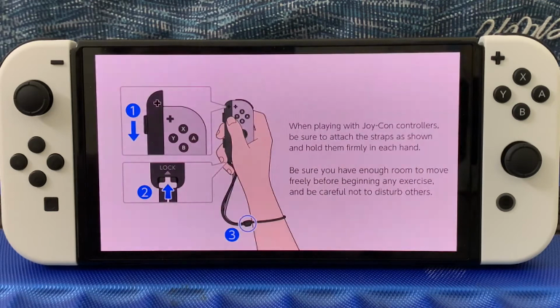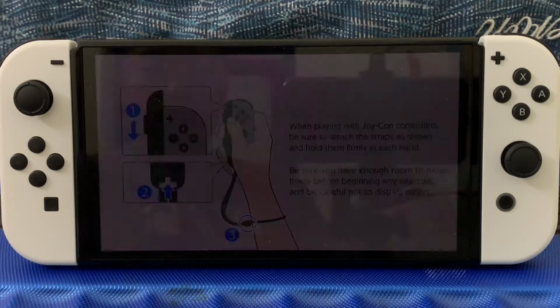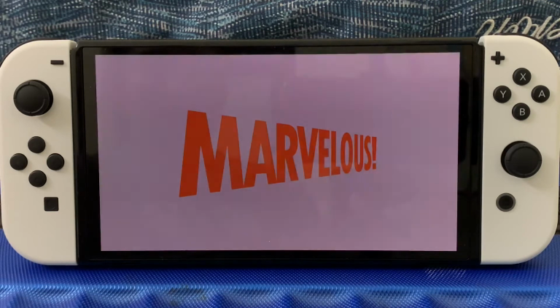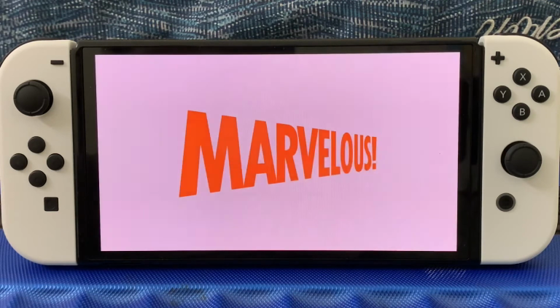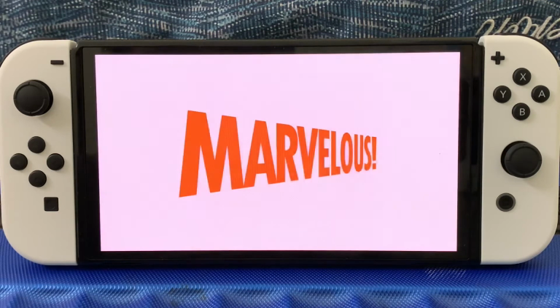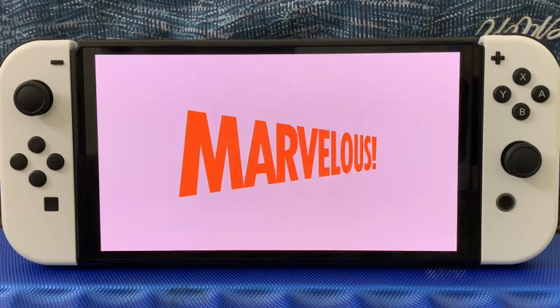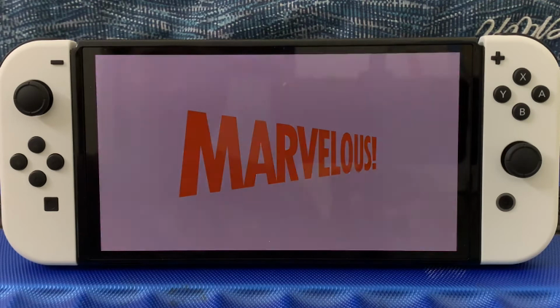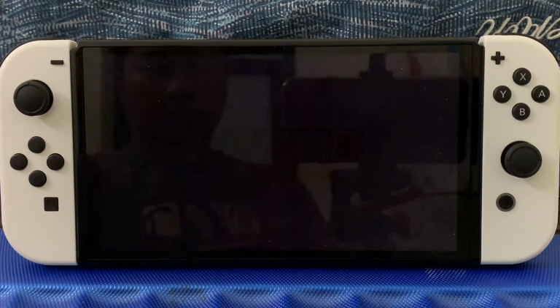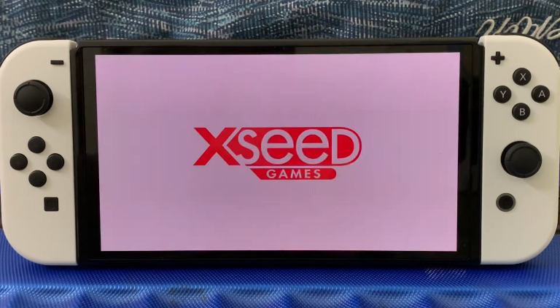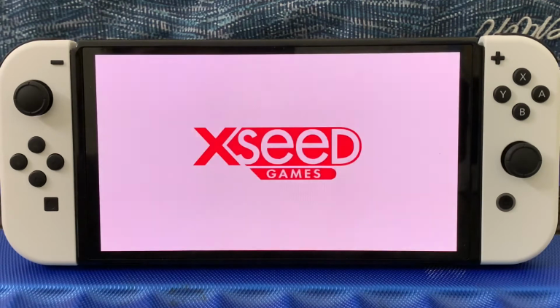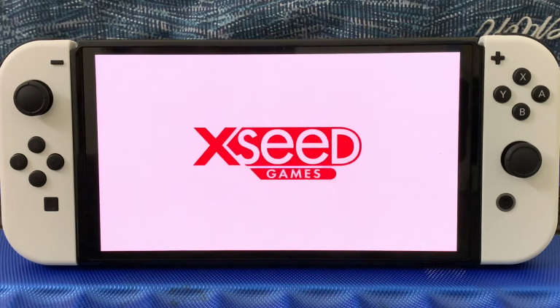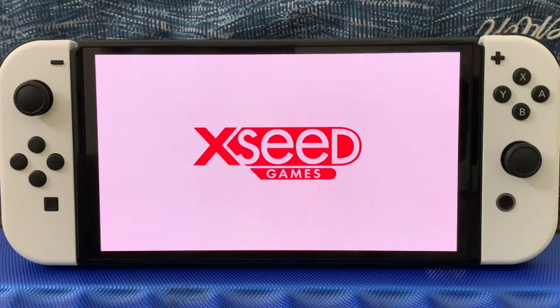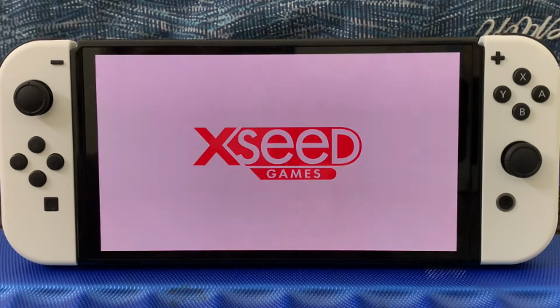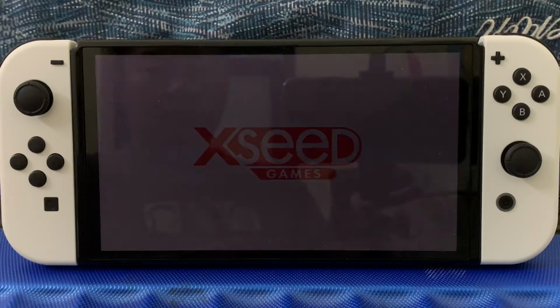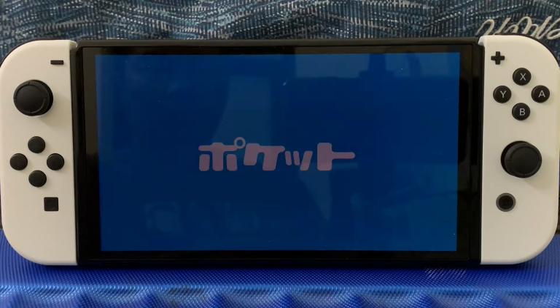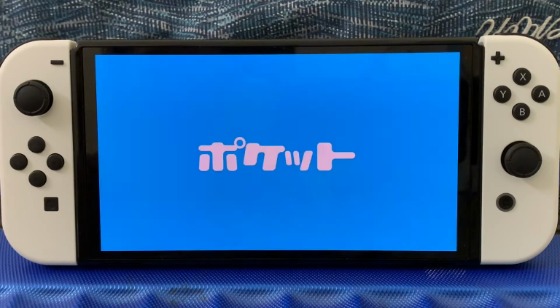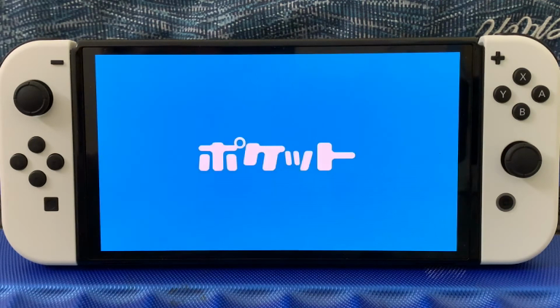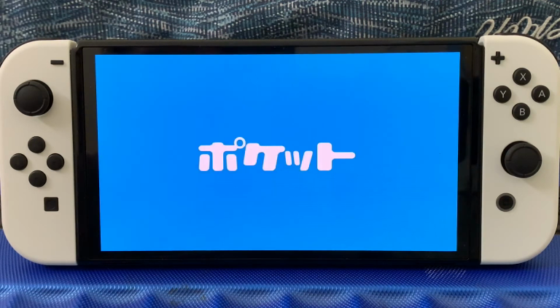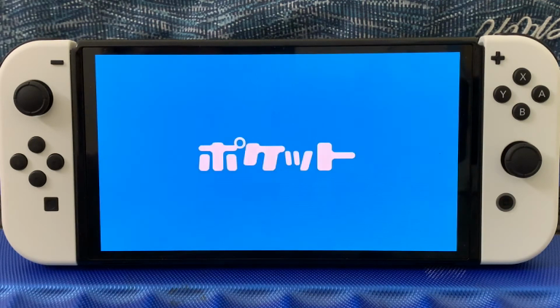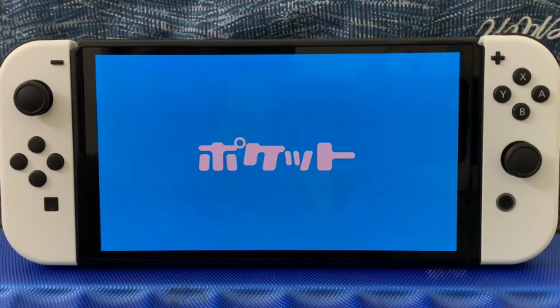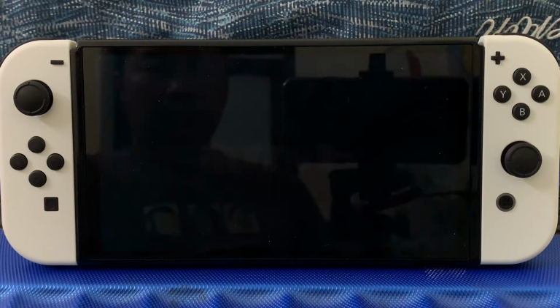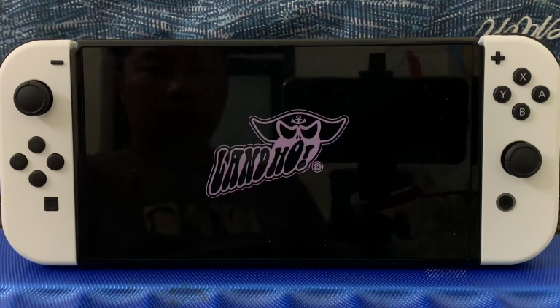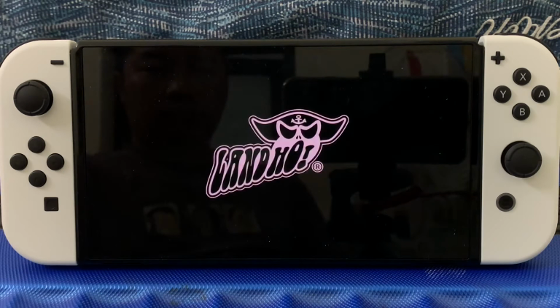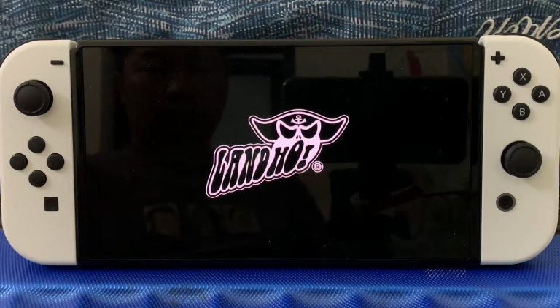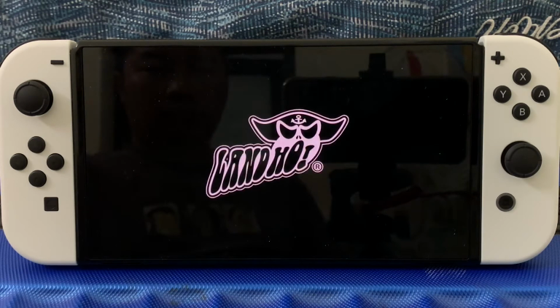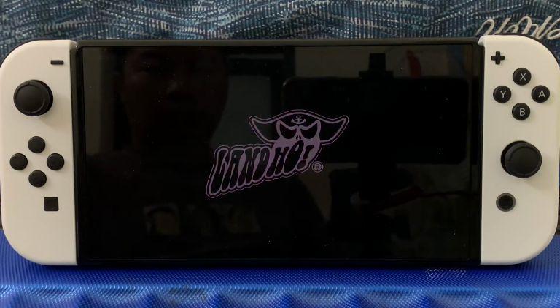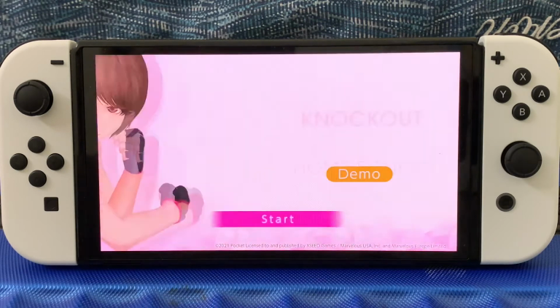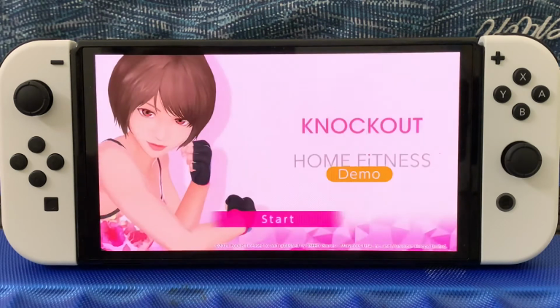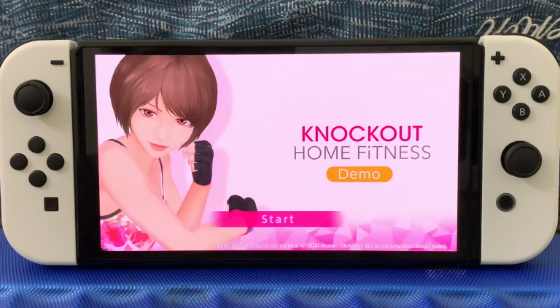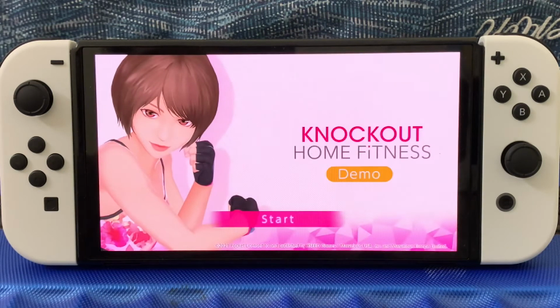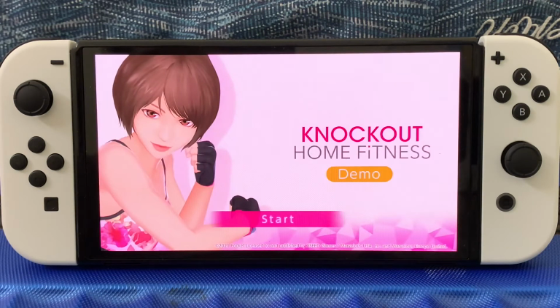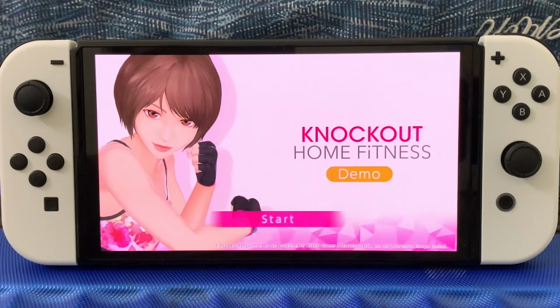Marvellous! Exceed! Knockout Home Fitness!